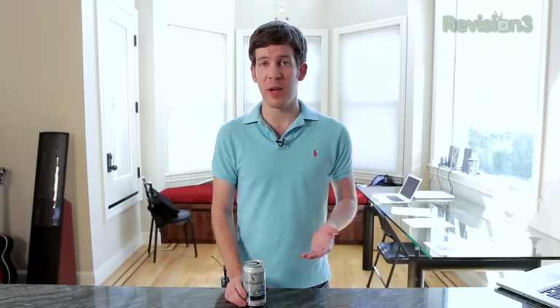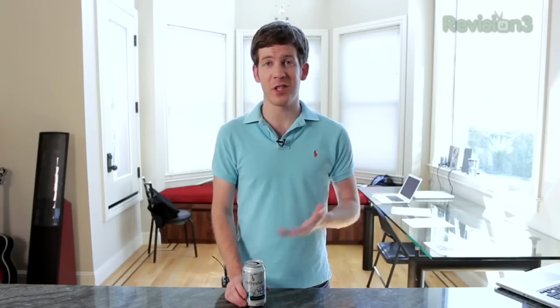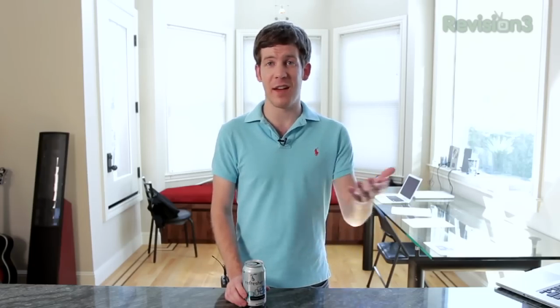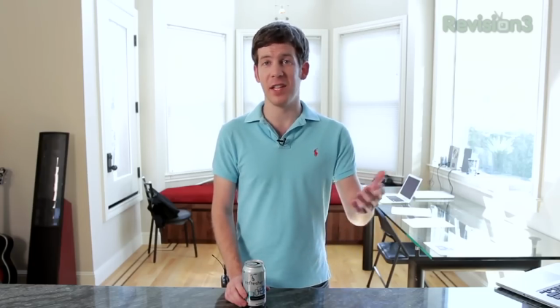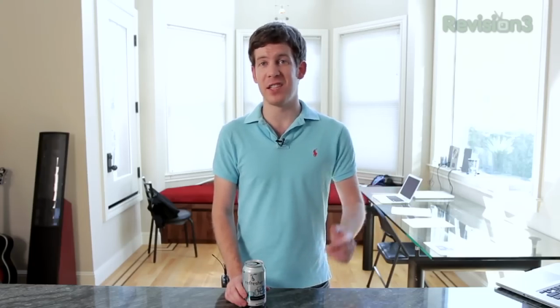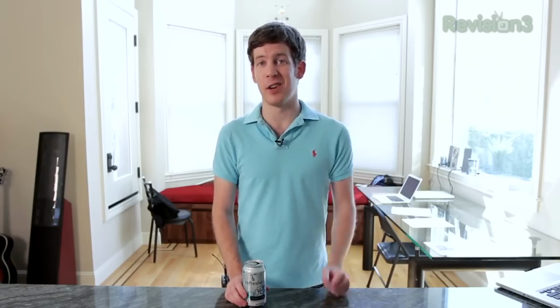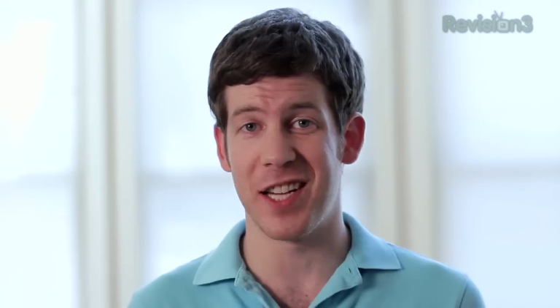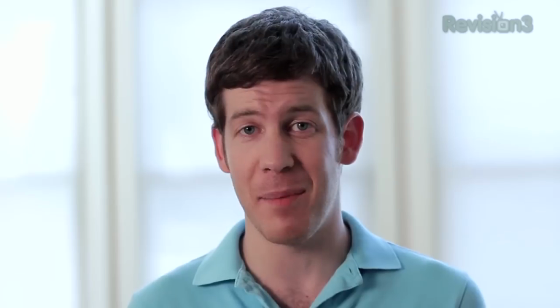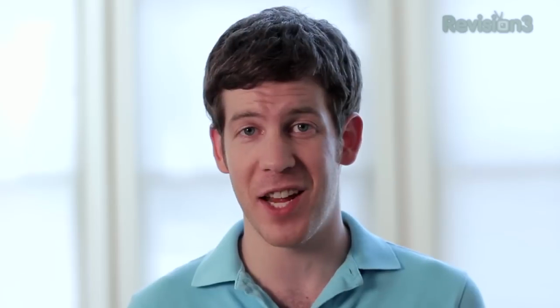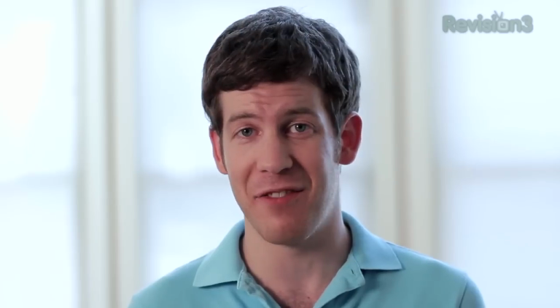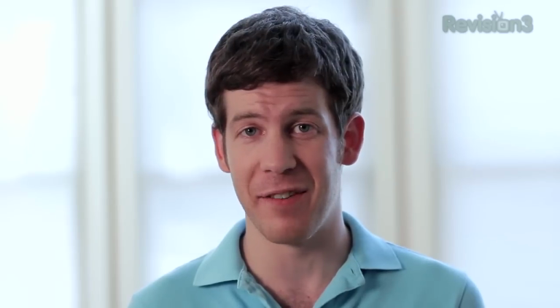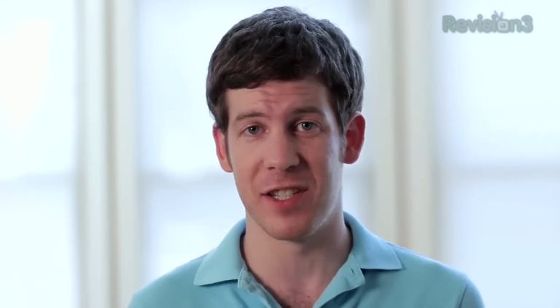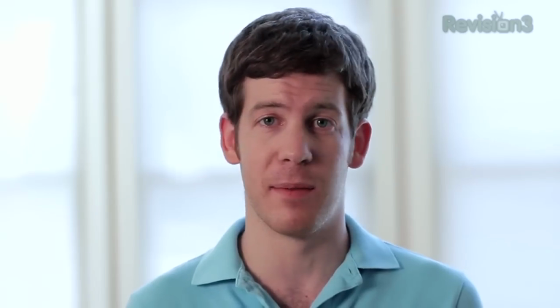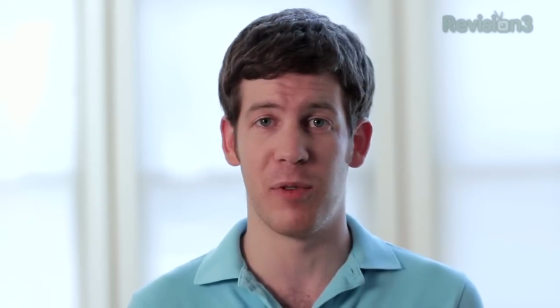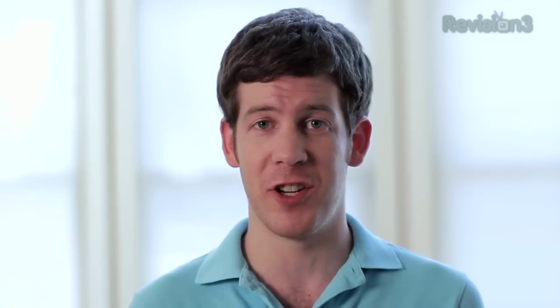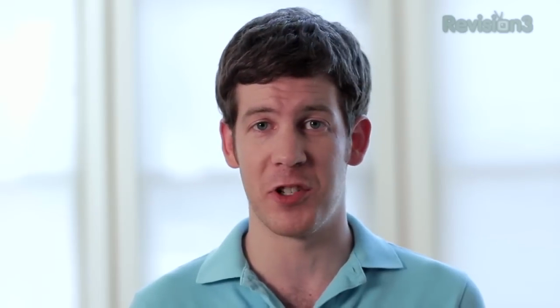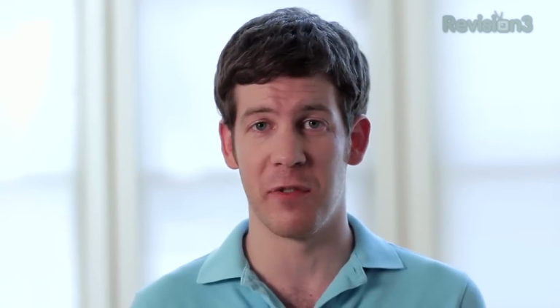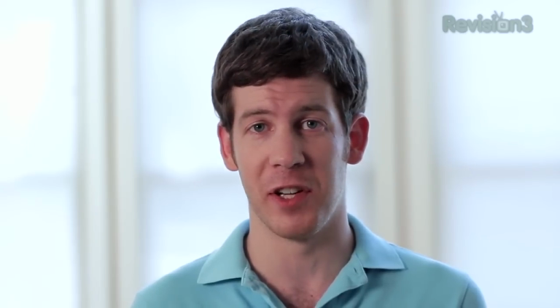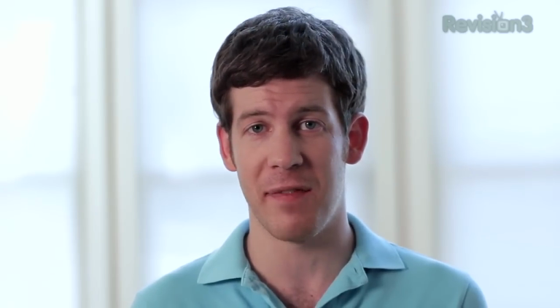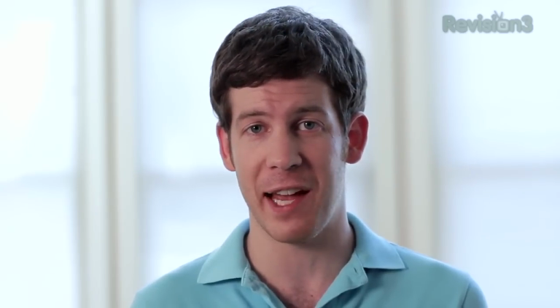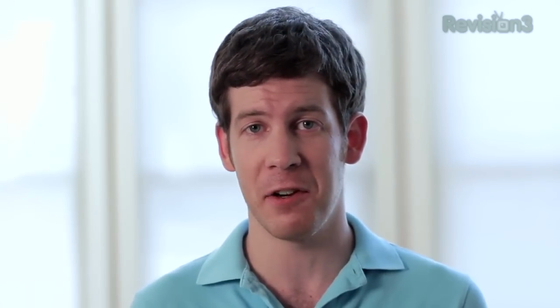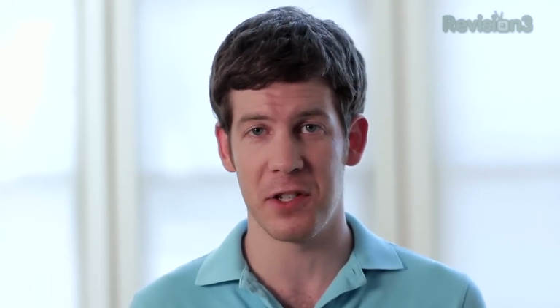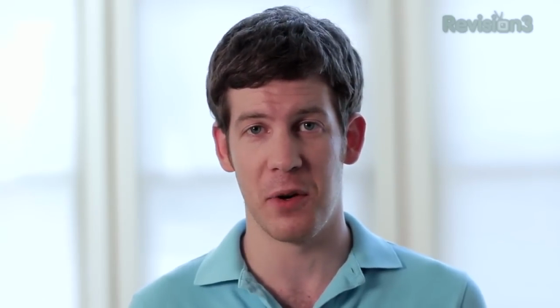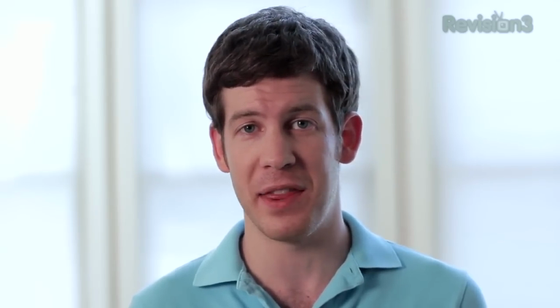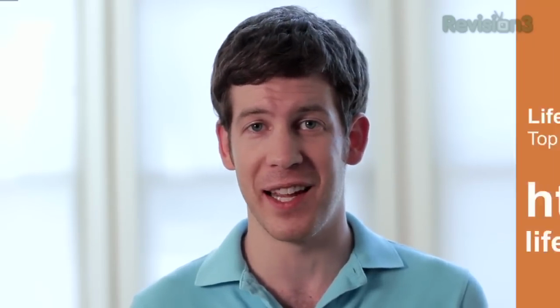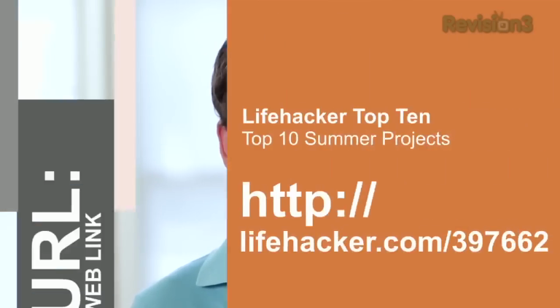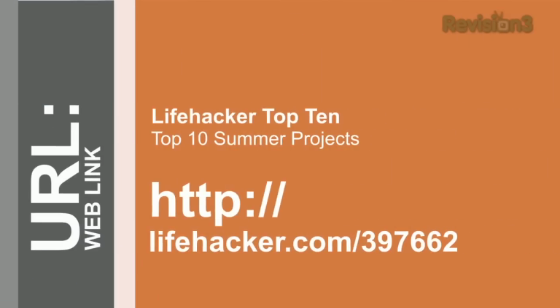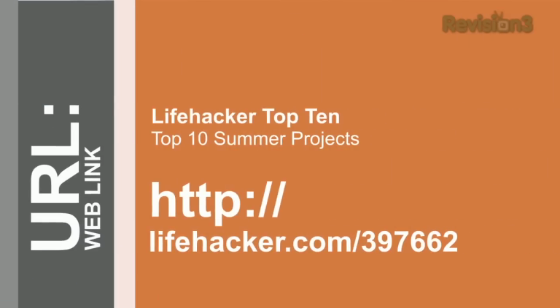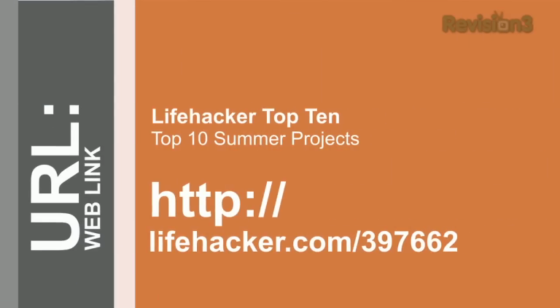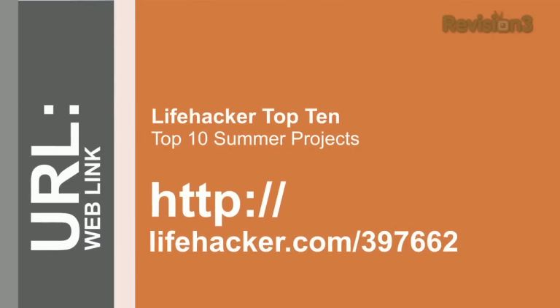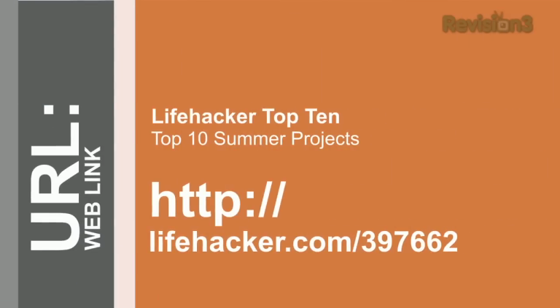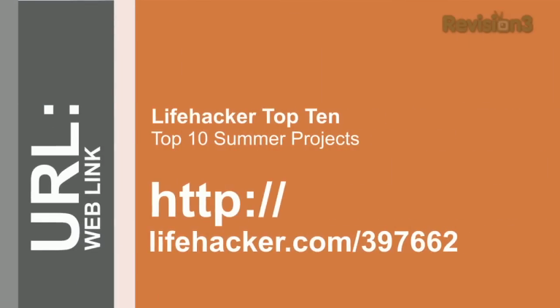Those are just a few of our favorites, but we actually have a list of our top ten favorite summer projects over at Lifehacker, so hit the link on your screen to see more.